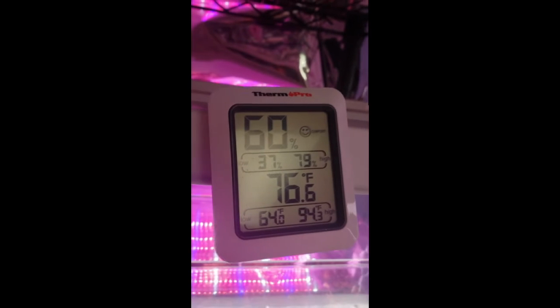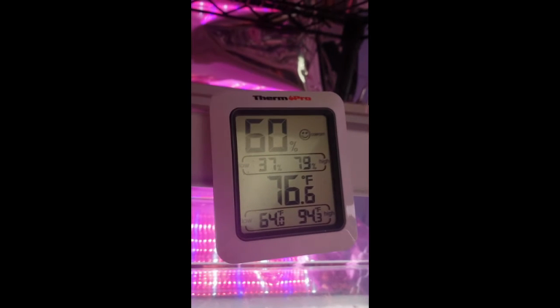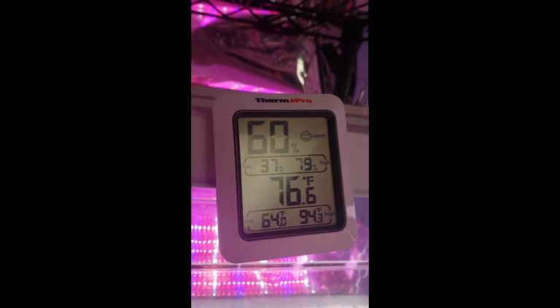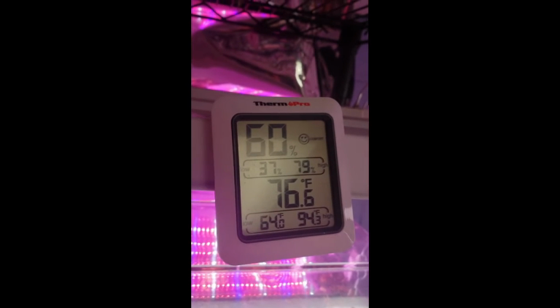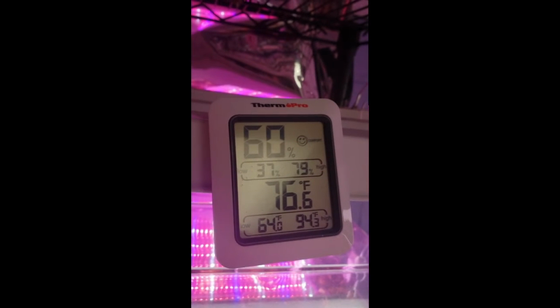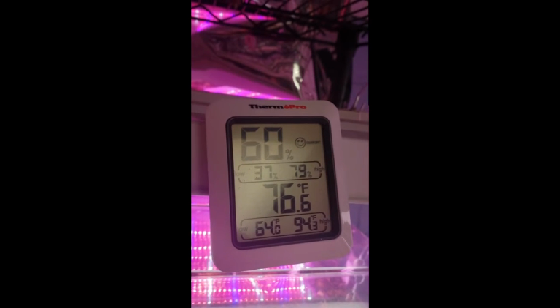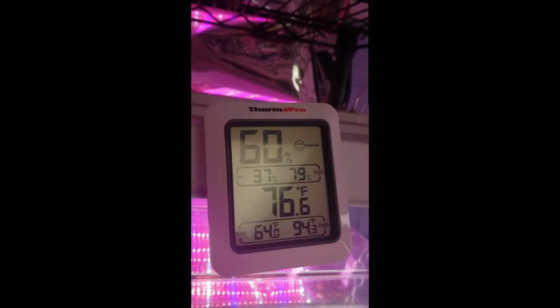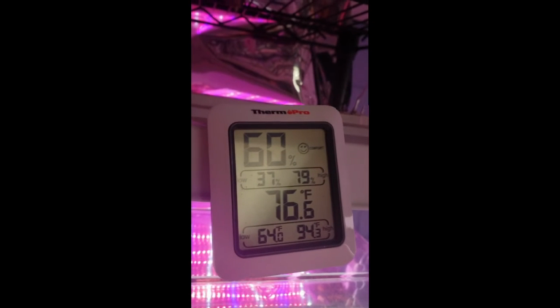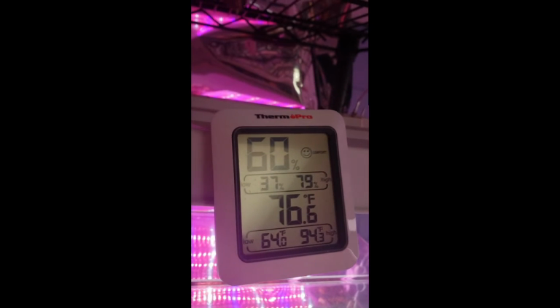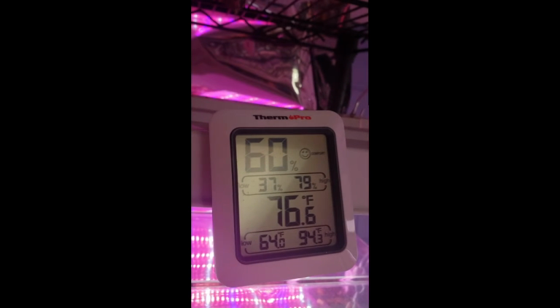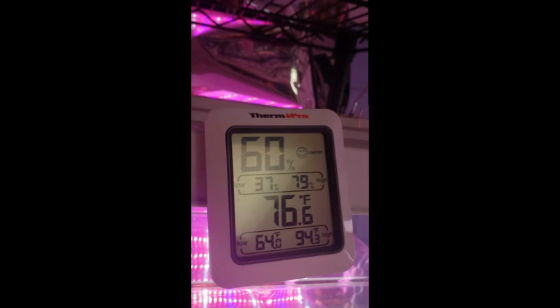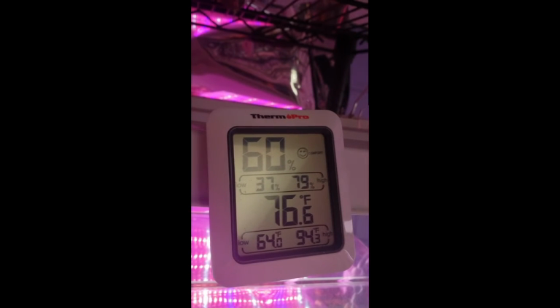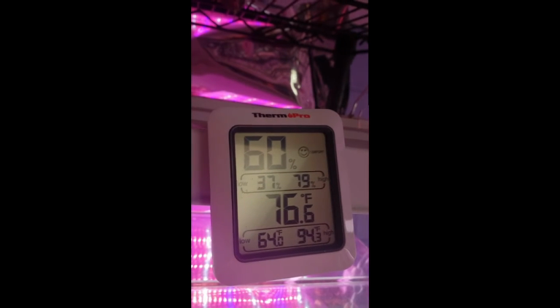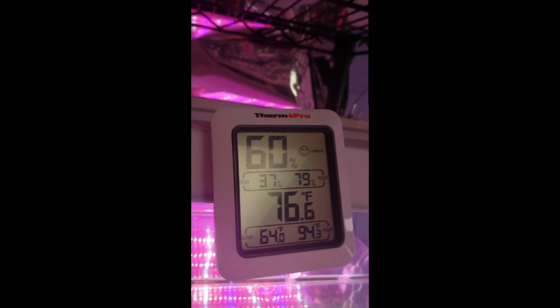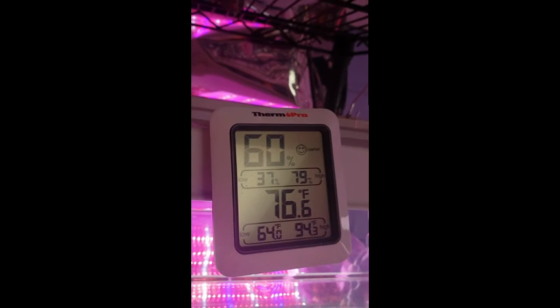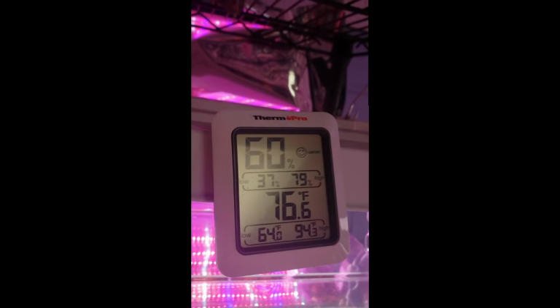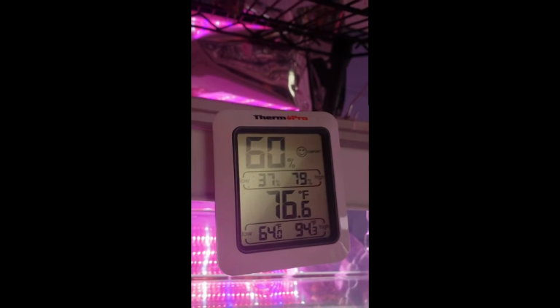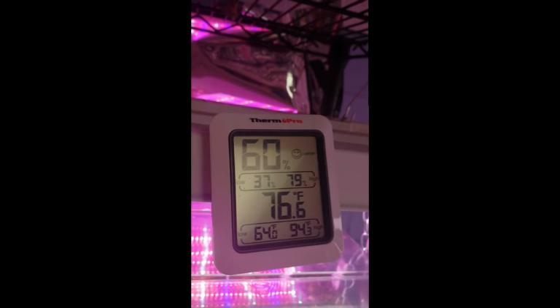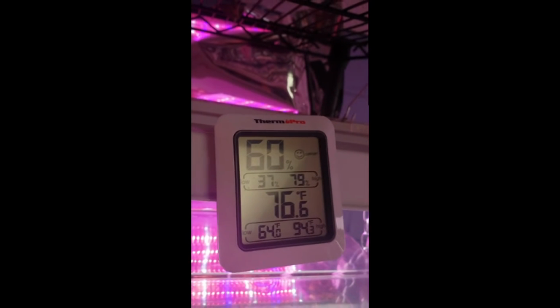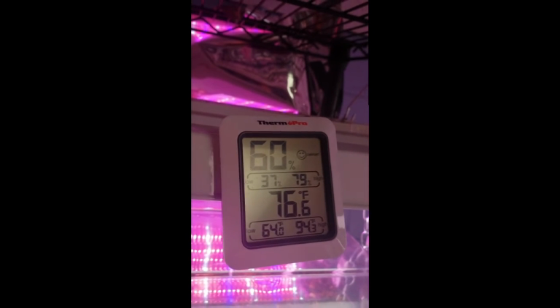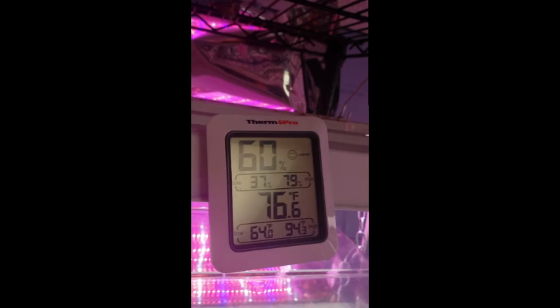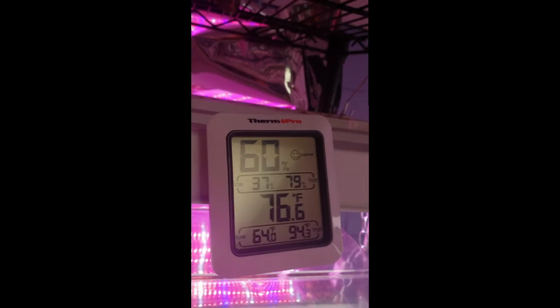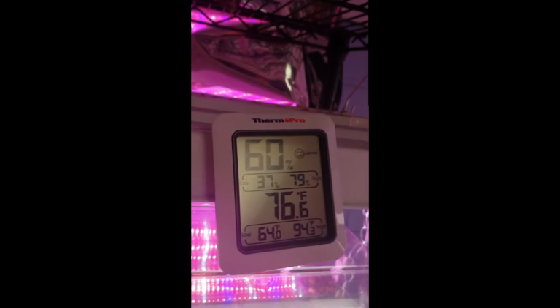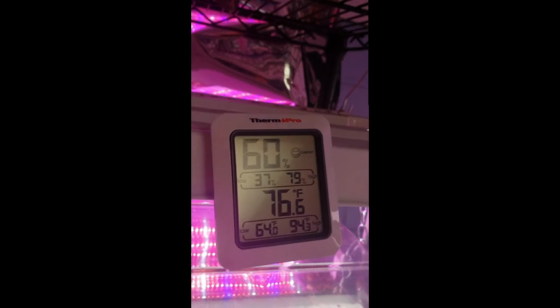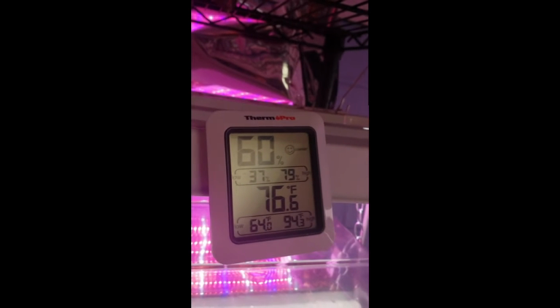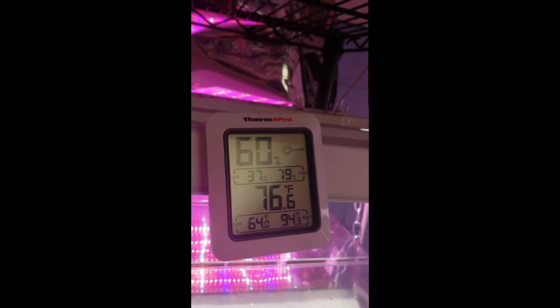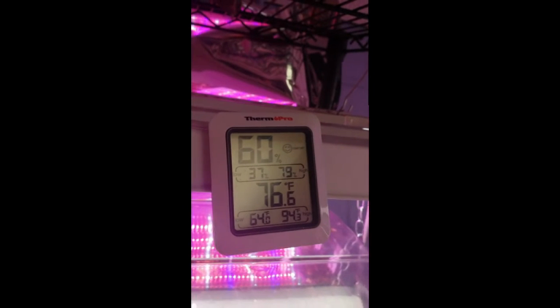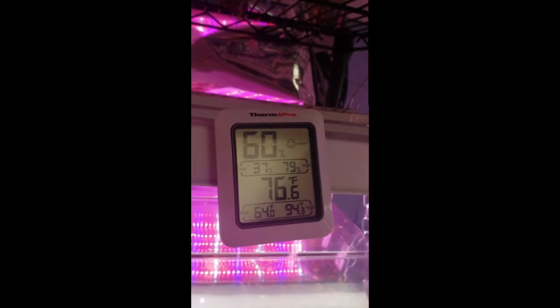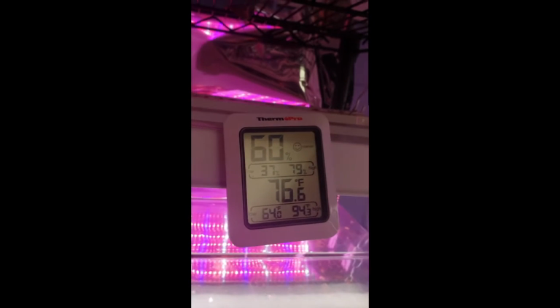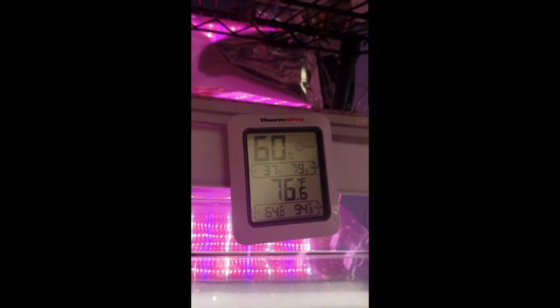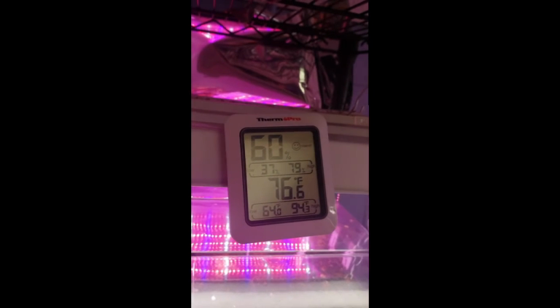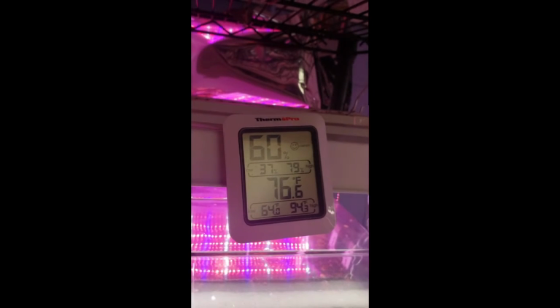To measure your grow area's climate, I highly recommend purchasing a thermometer or humidity gauge like this one. There's a link in the description to buy one from Amazon.